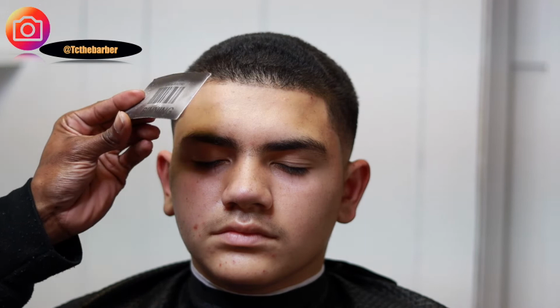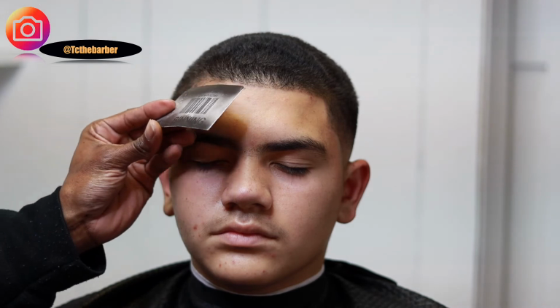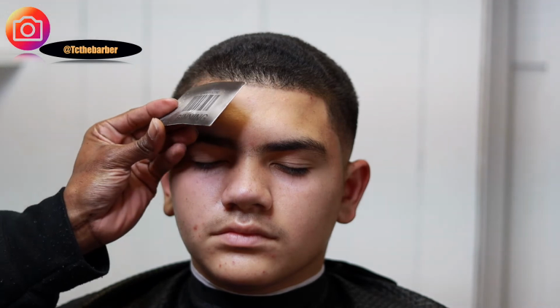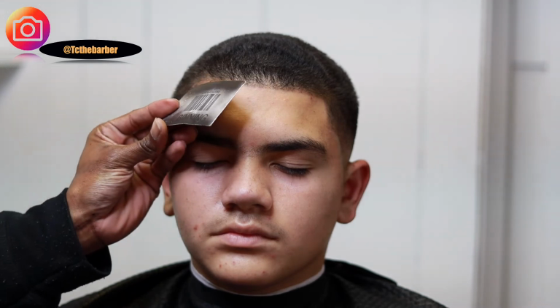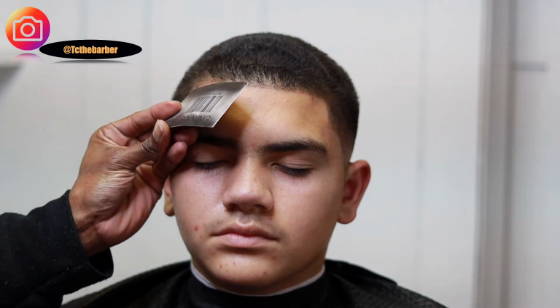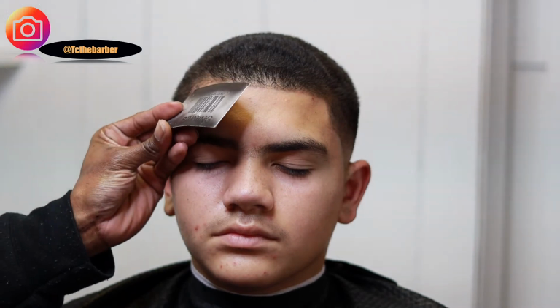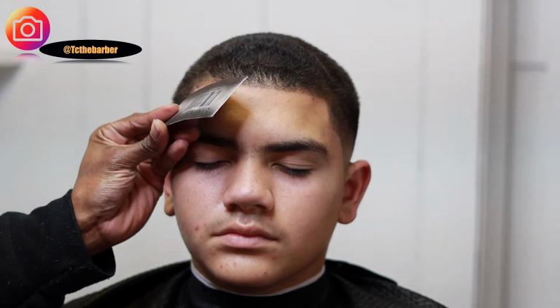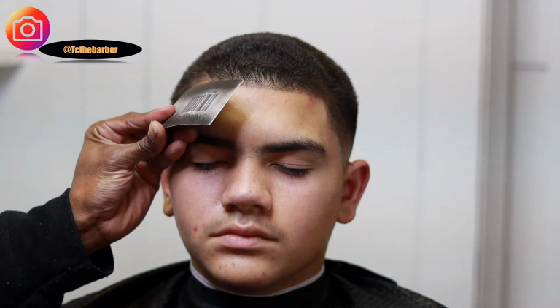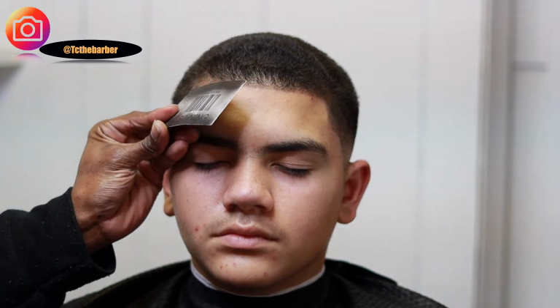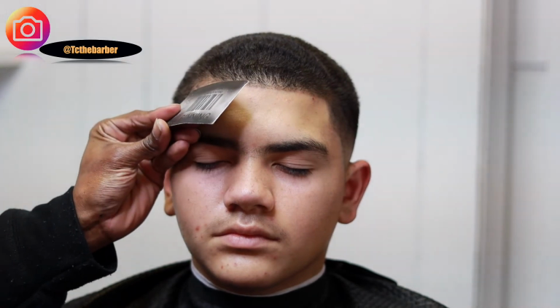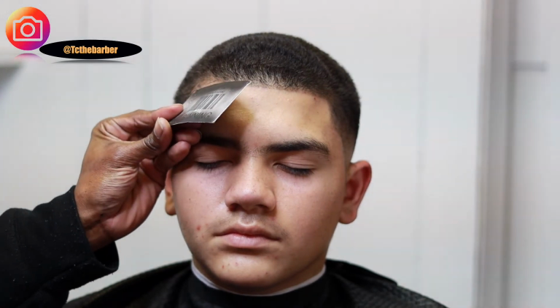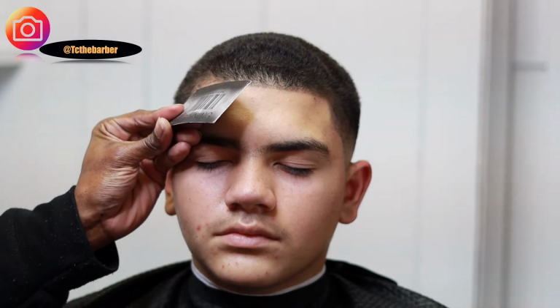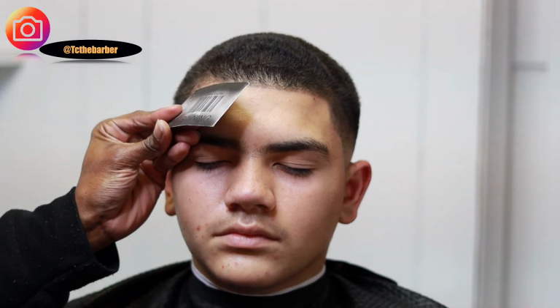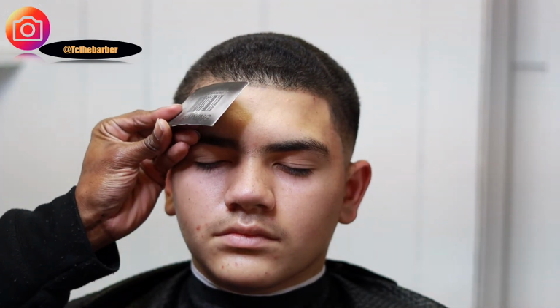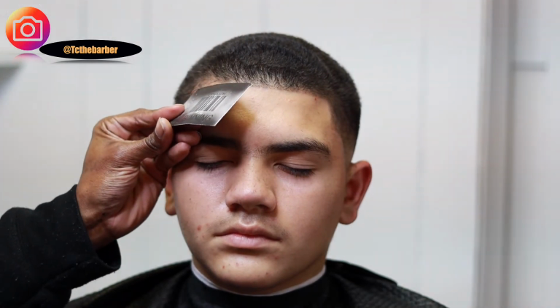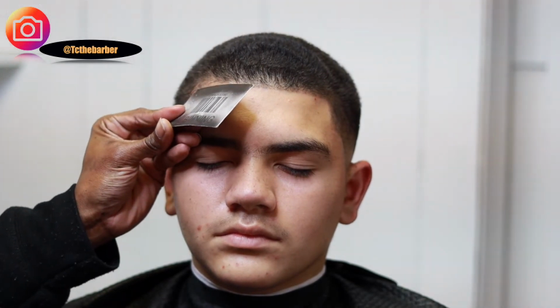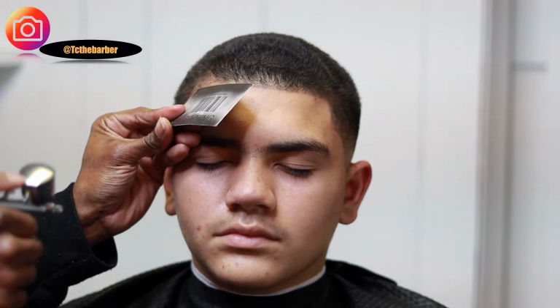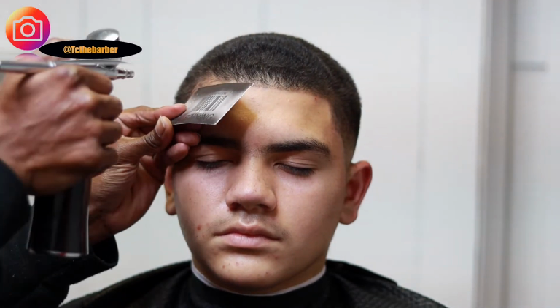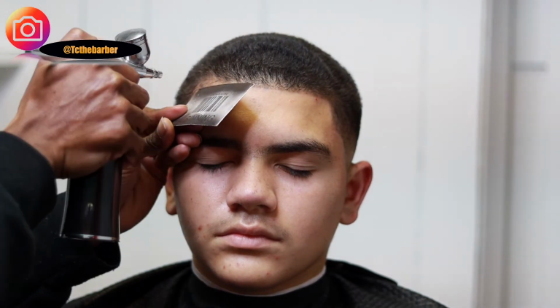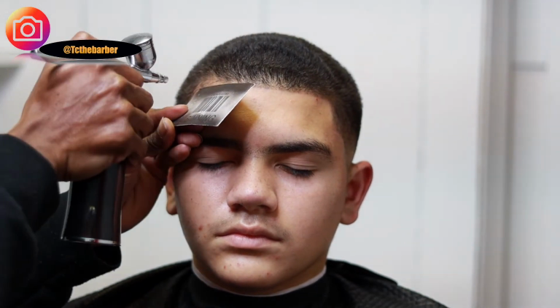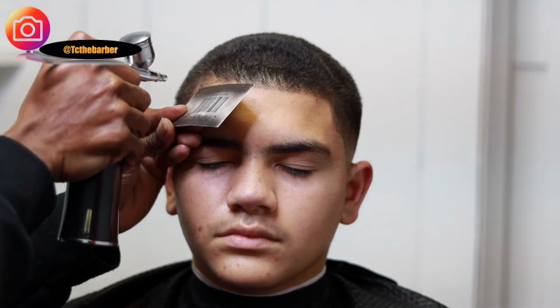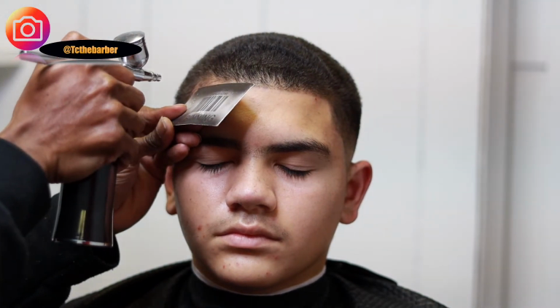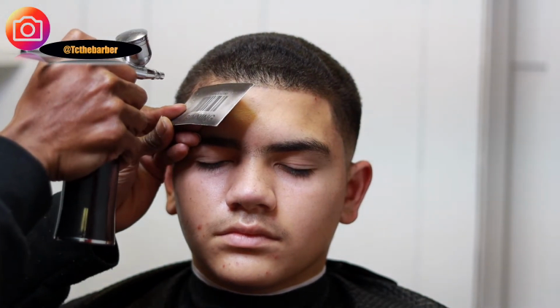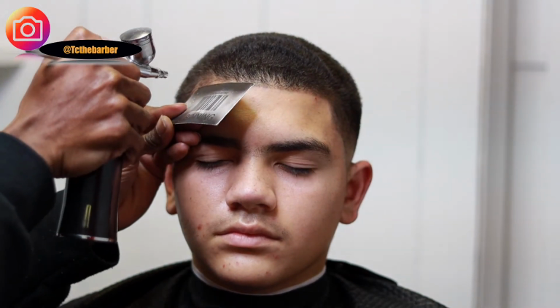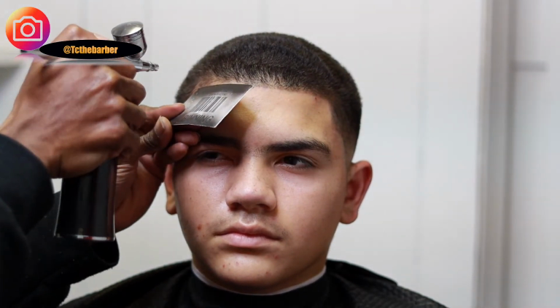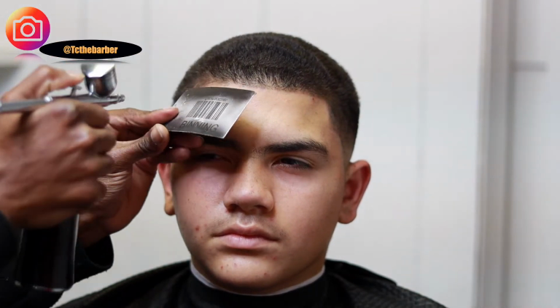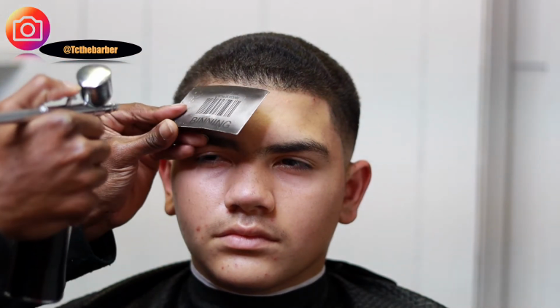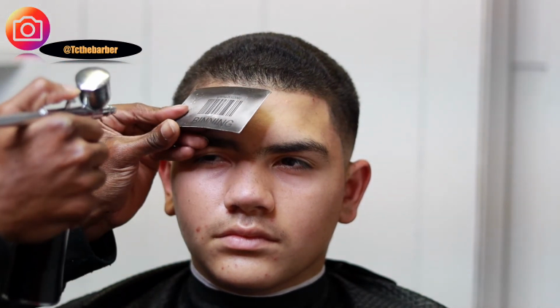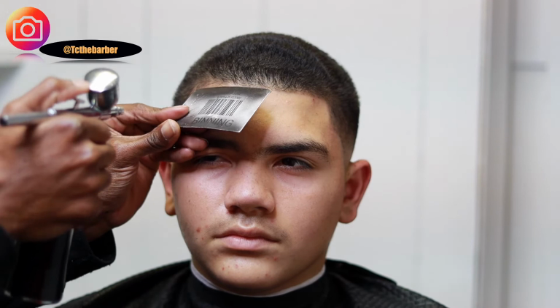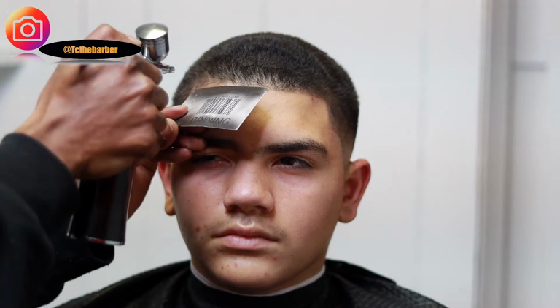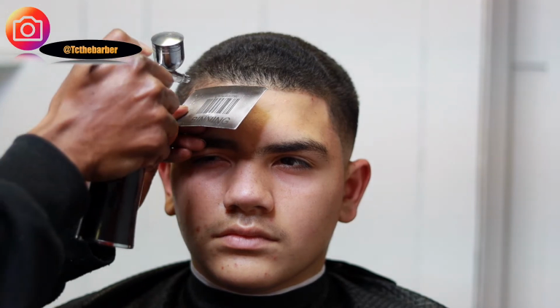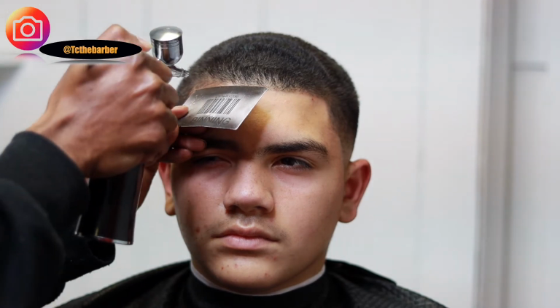Next up I'll be coming in with some enhancement just to darken the hairline up so that it will pop. I'm going to bring the cut together.